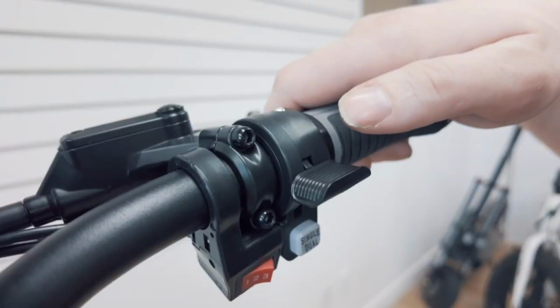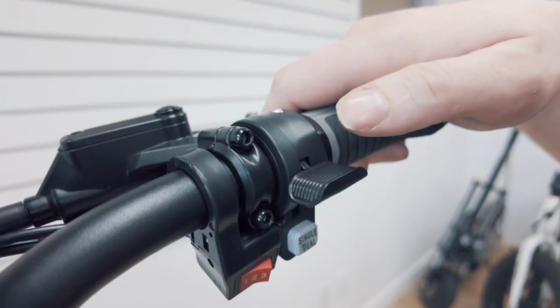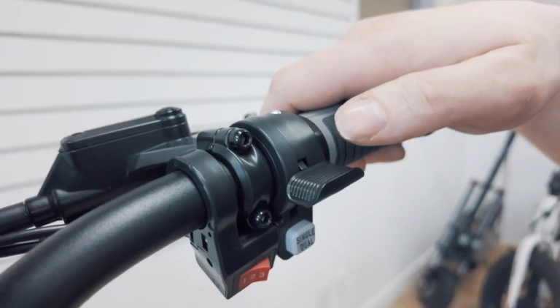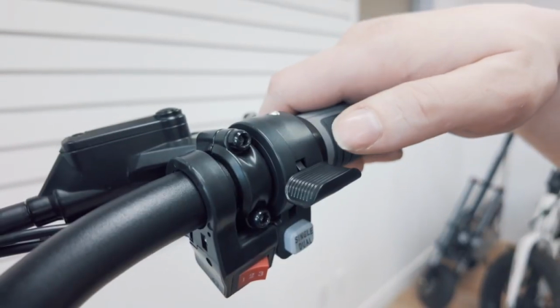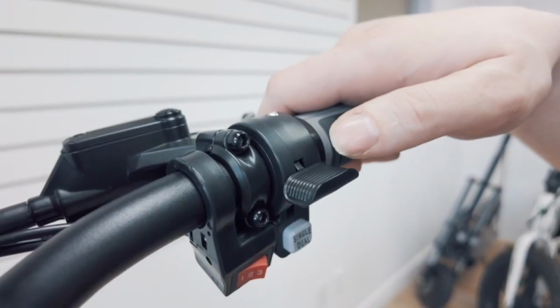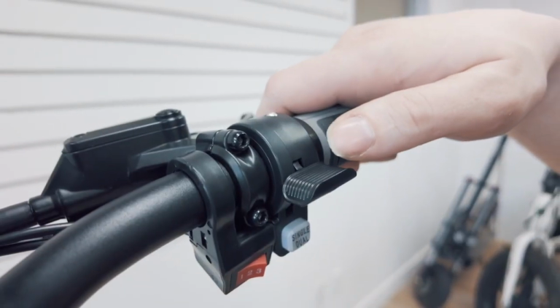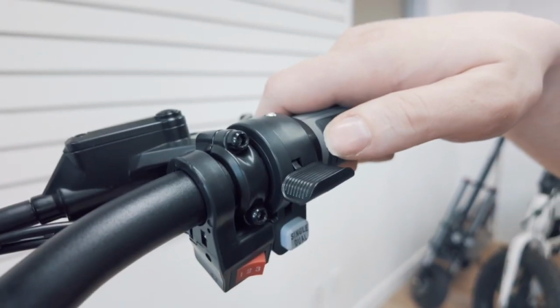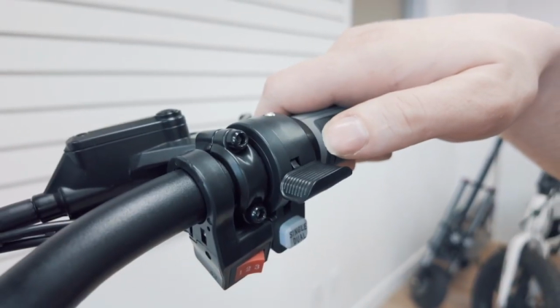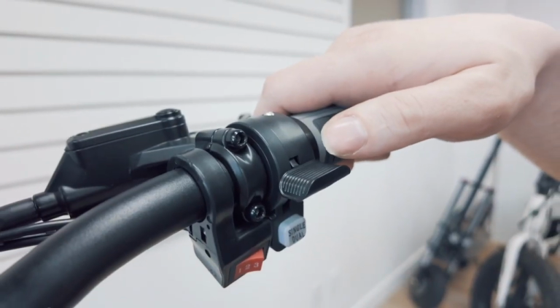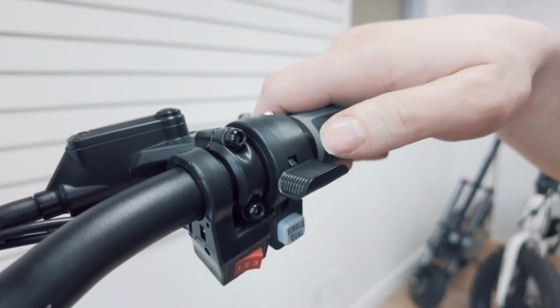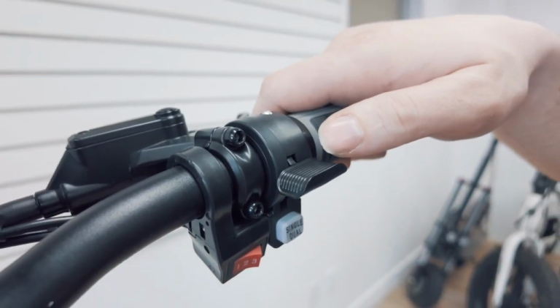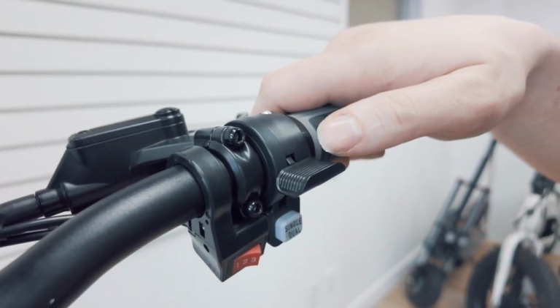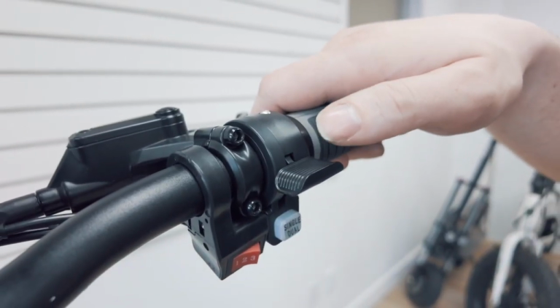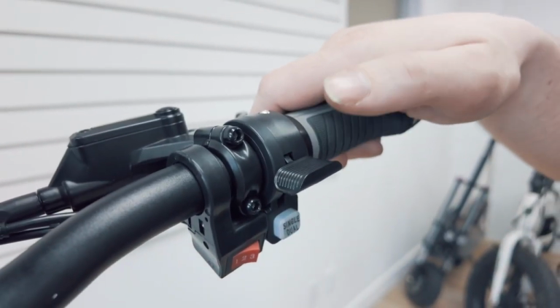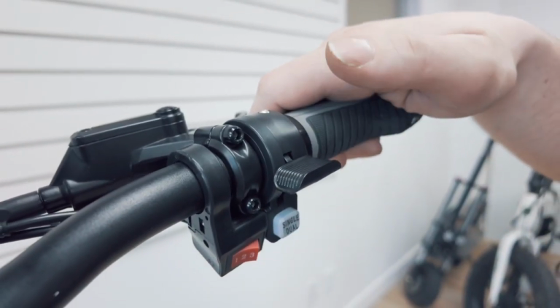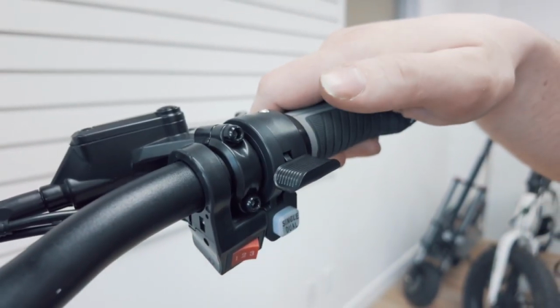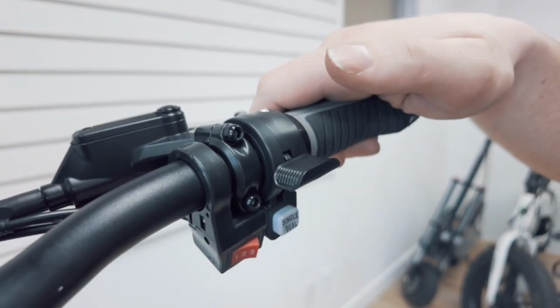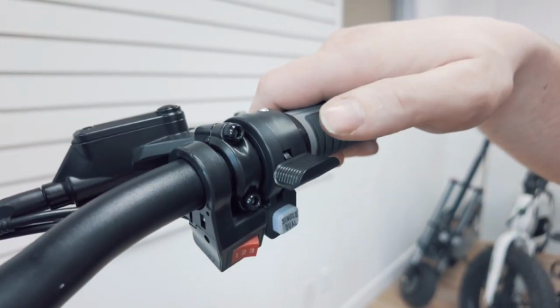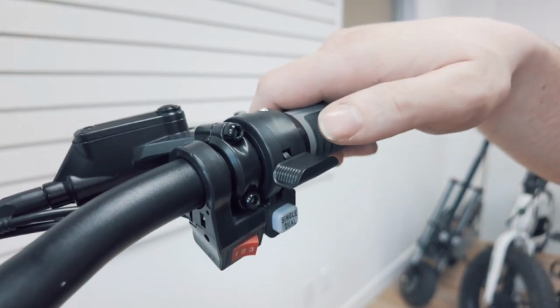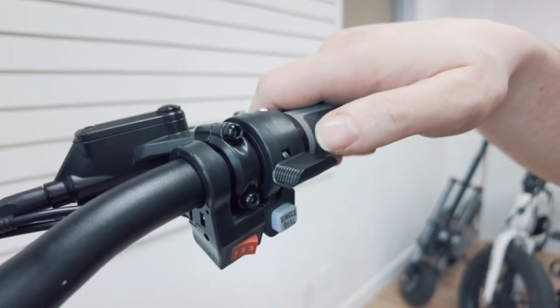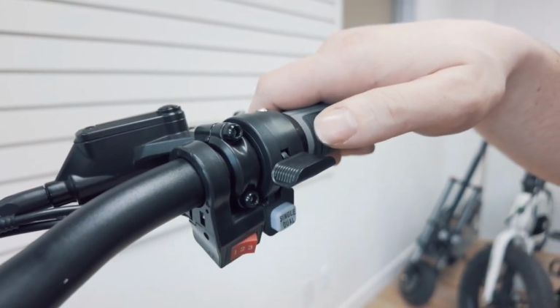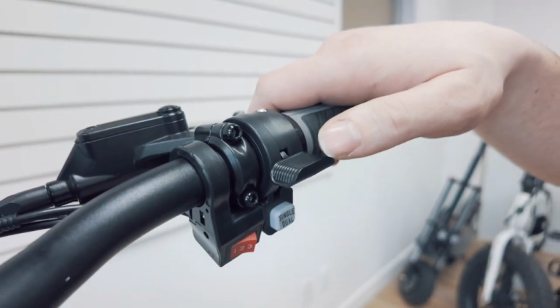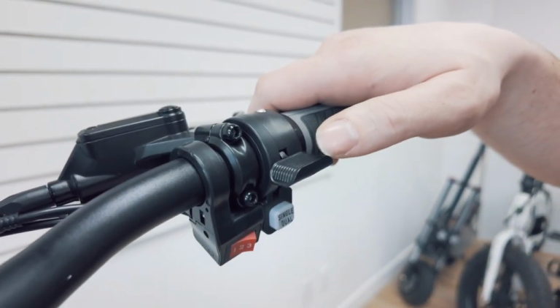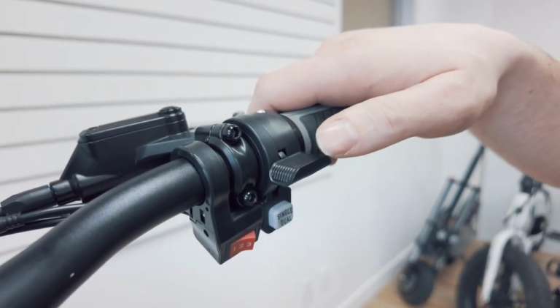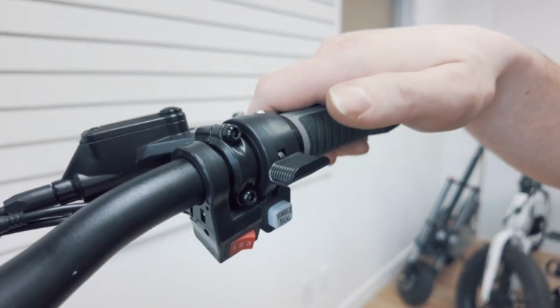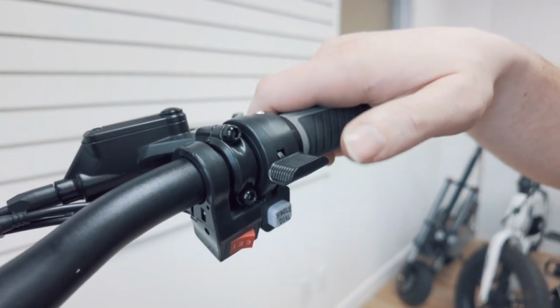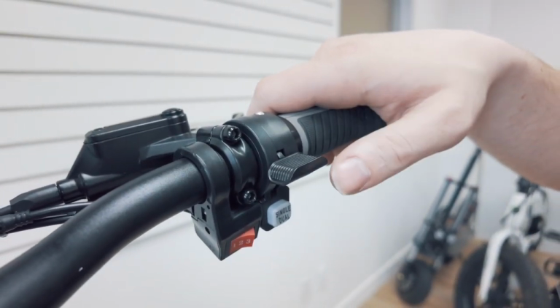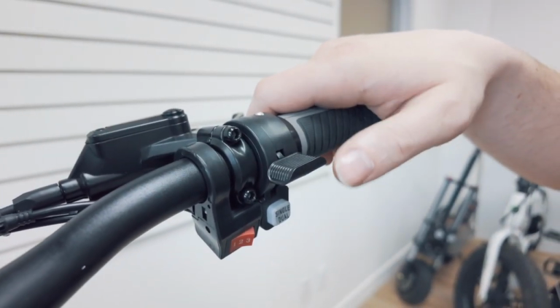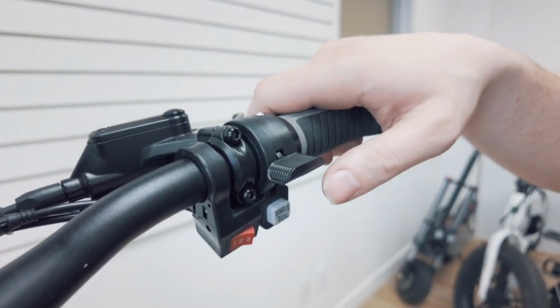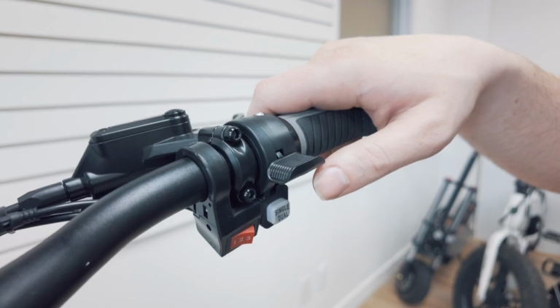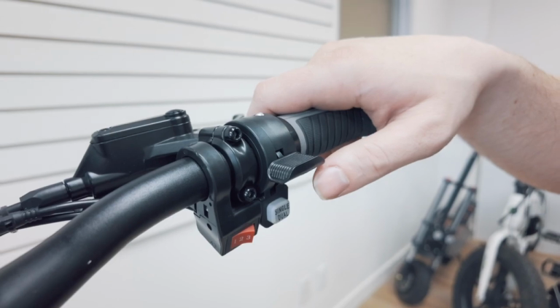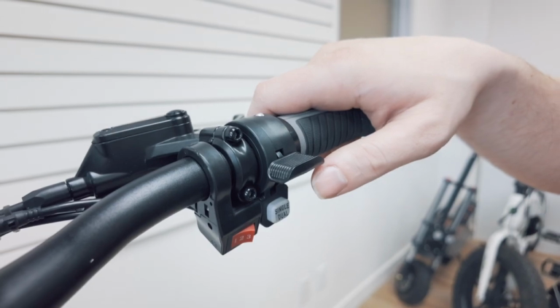This controls the motor speed. The further you push it down, the faster the scooter will go.